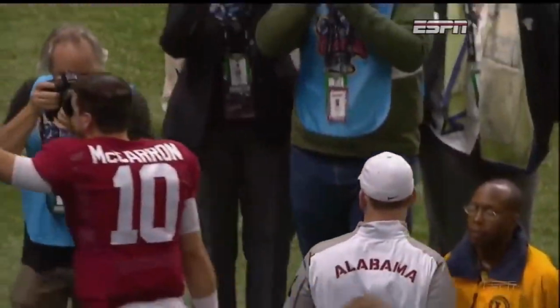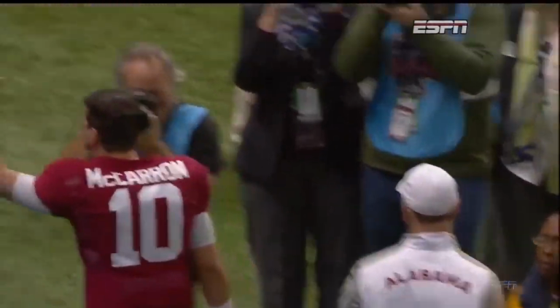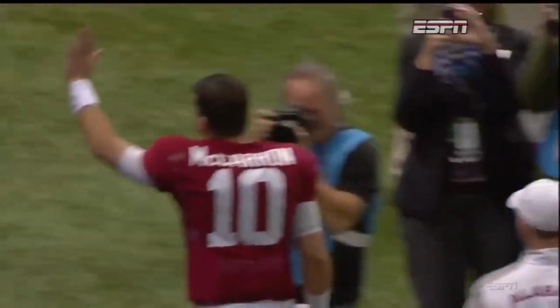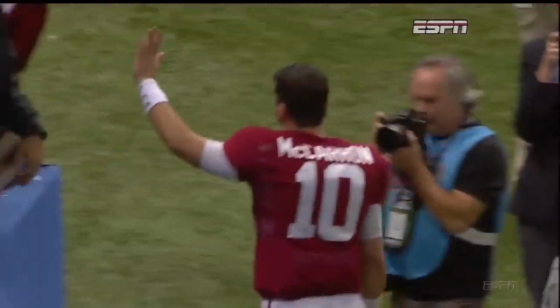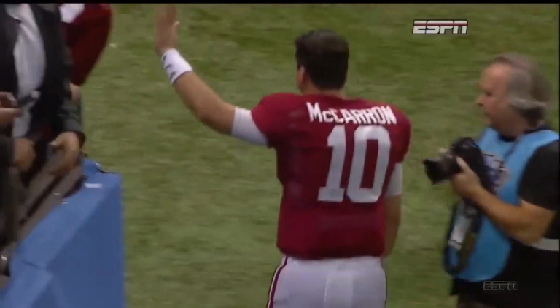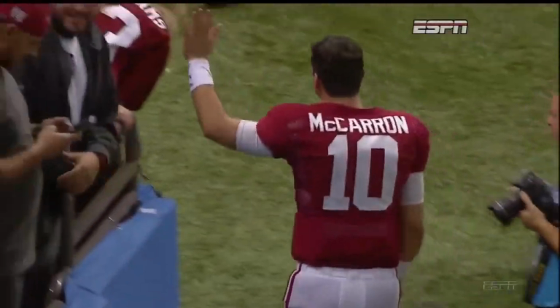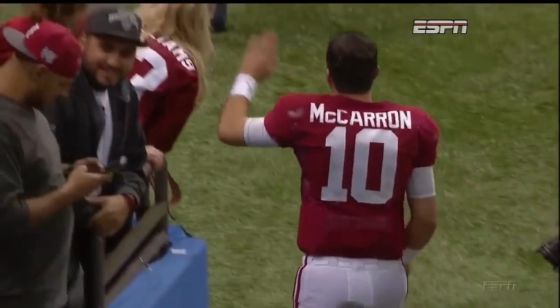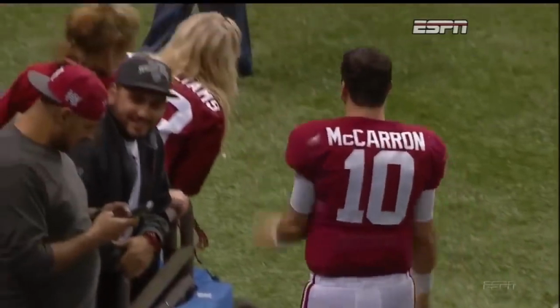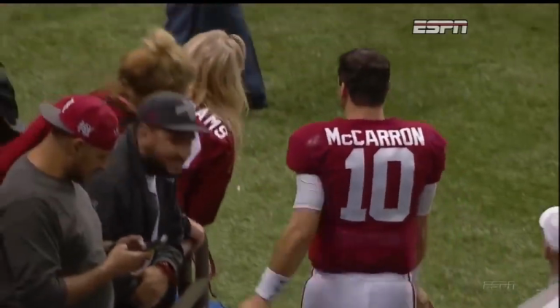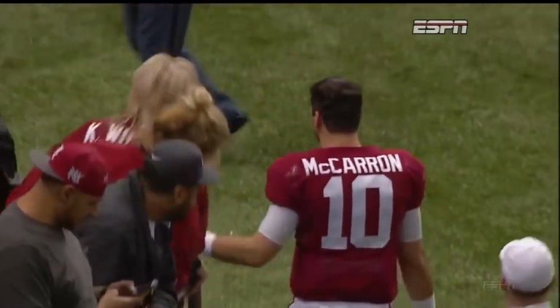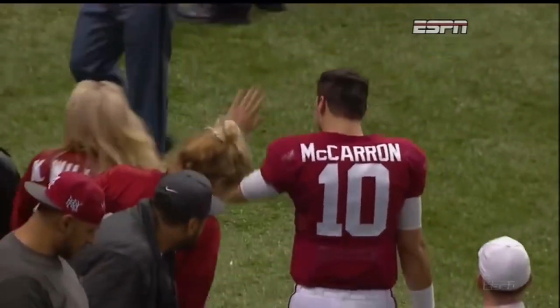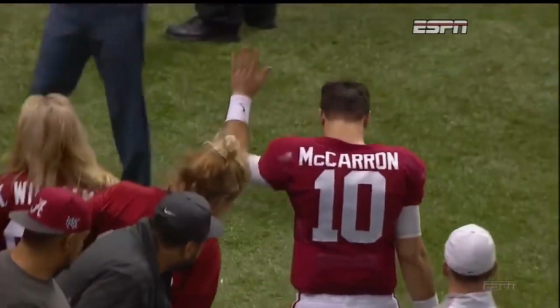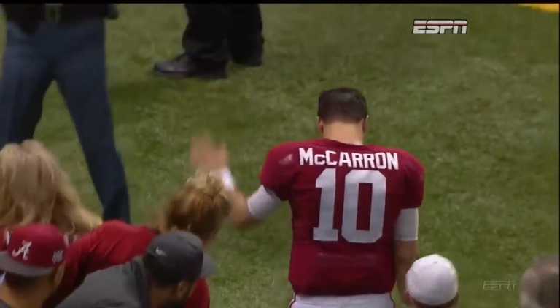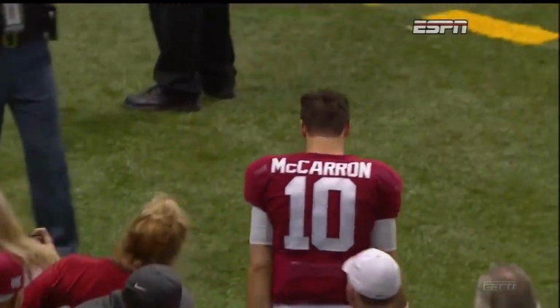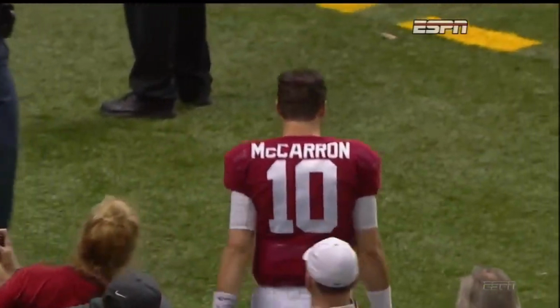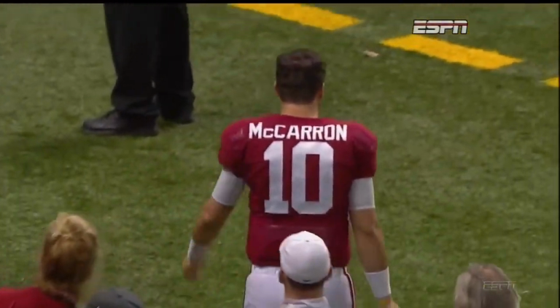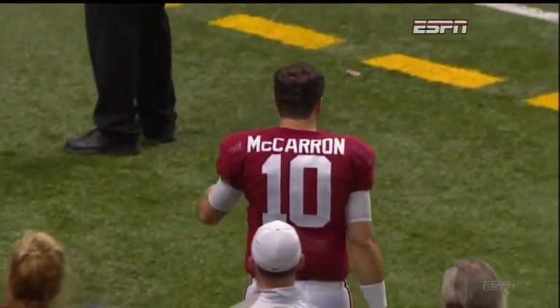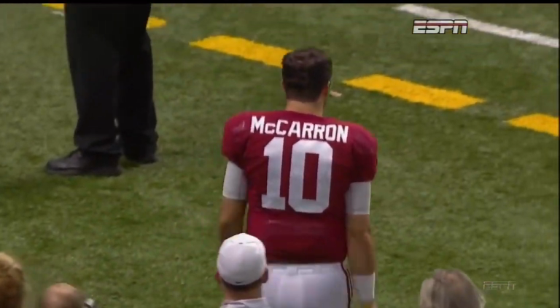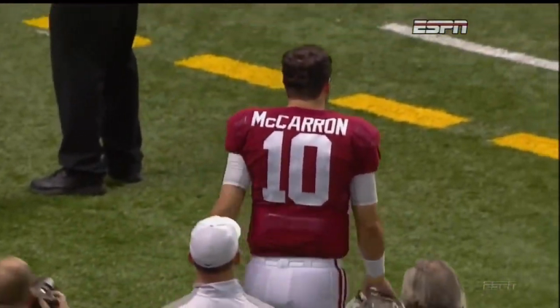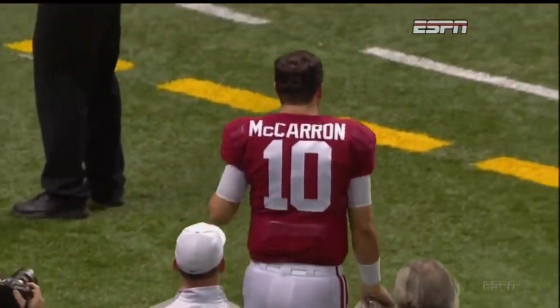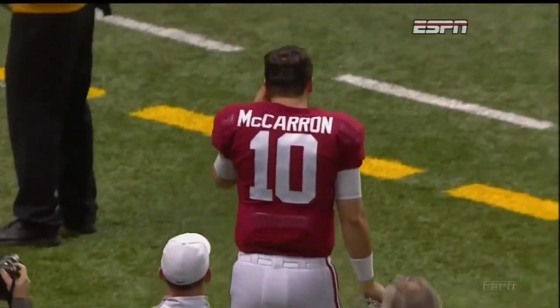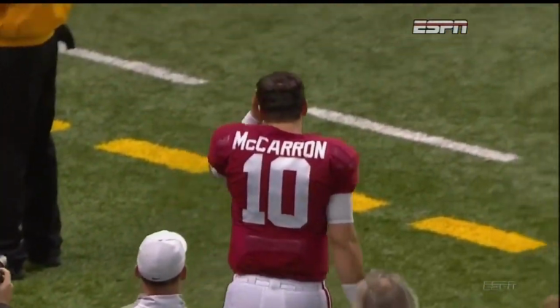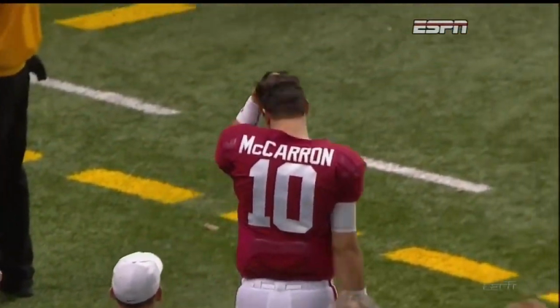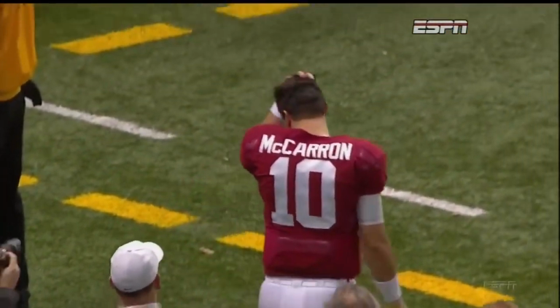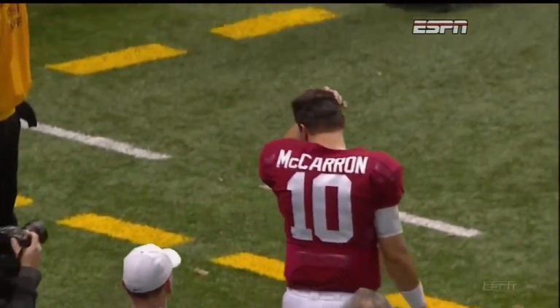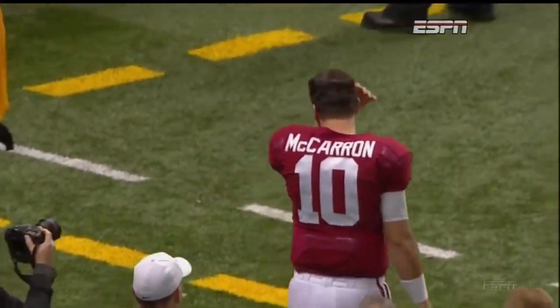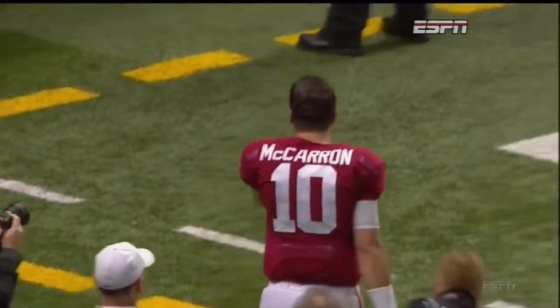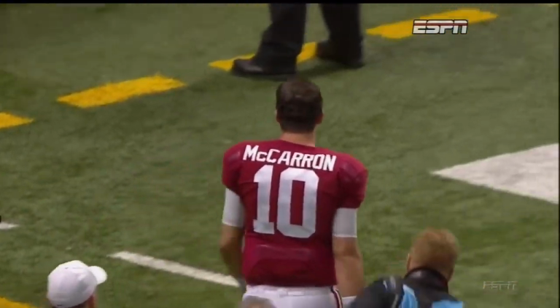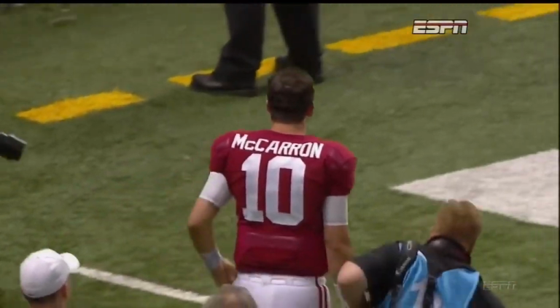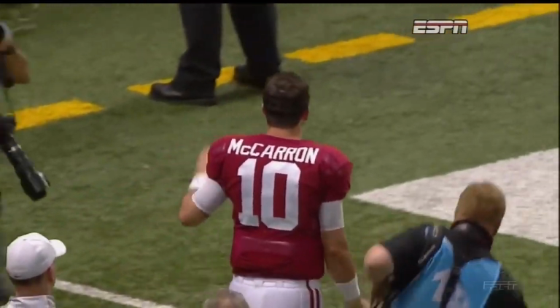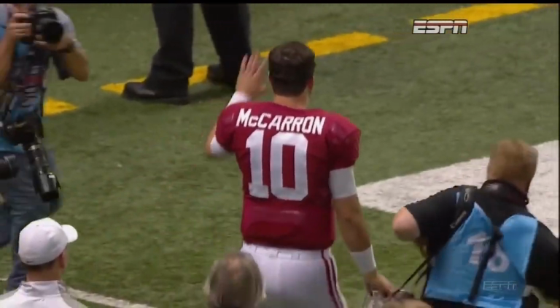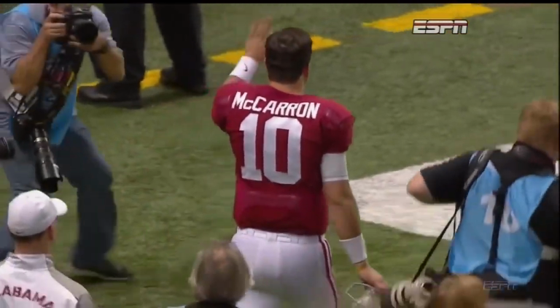Not the way A.J. McCarron wanted to go off, but congratulations to him on a brilliant Alabama career.